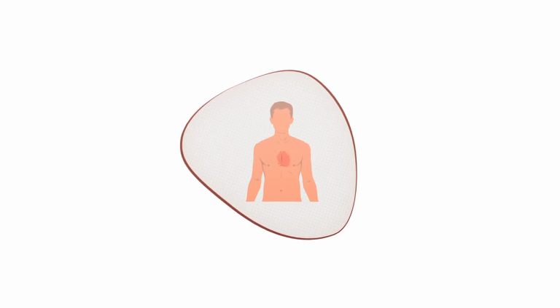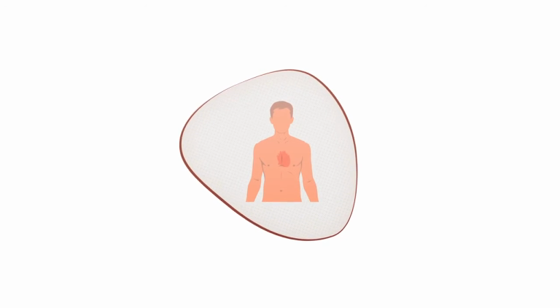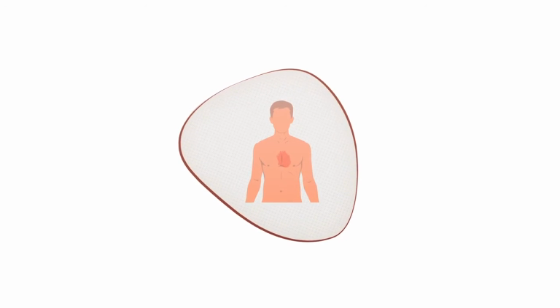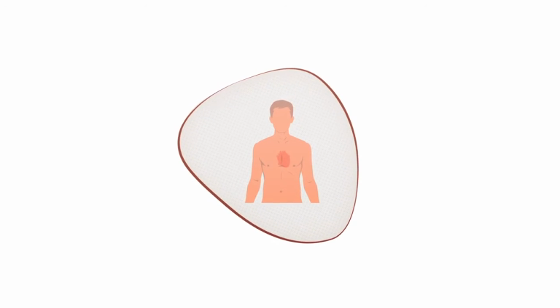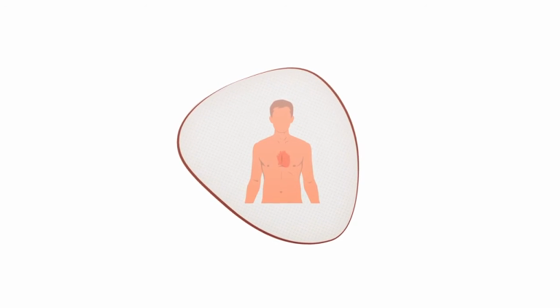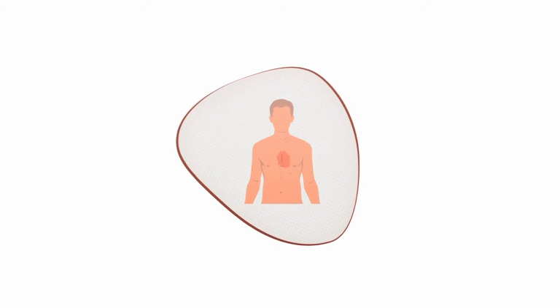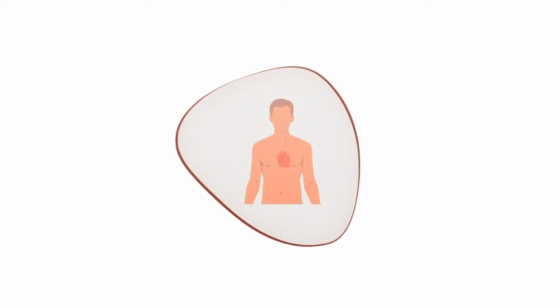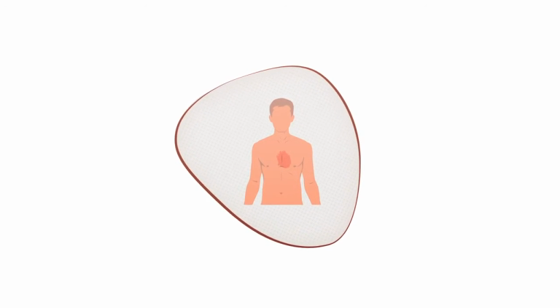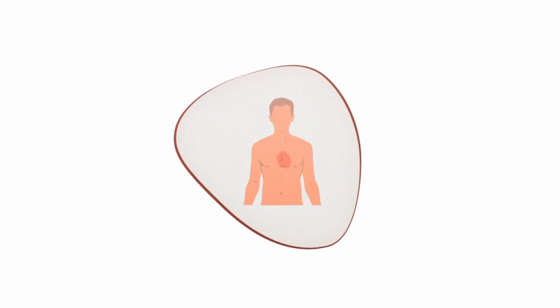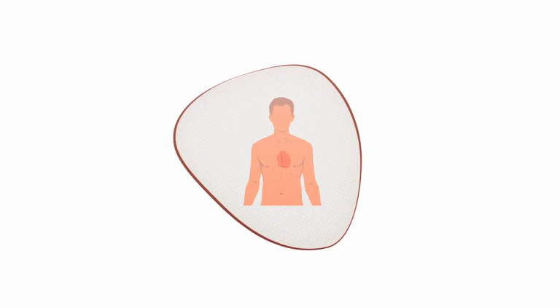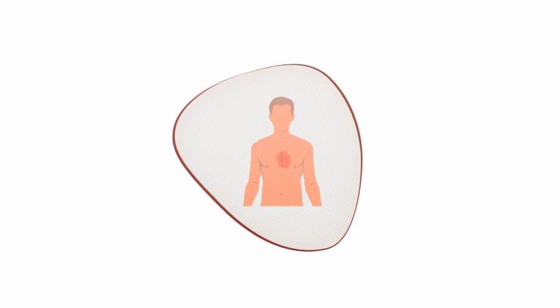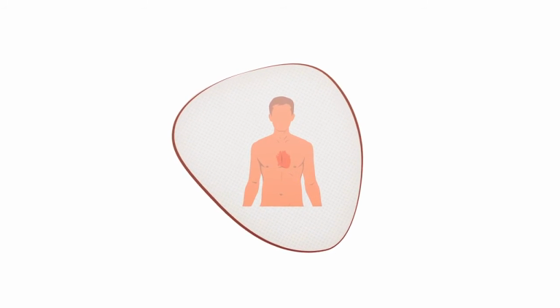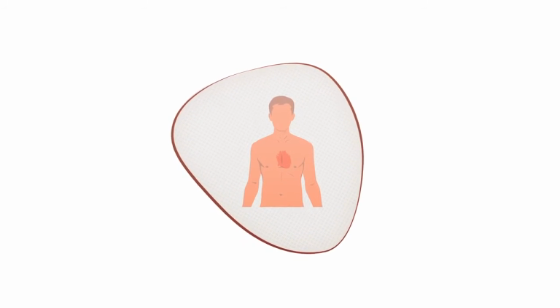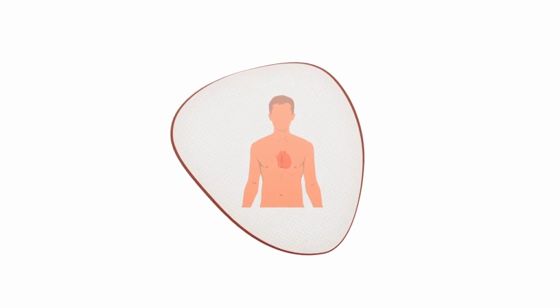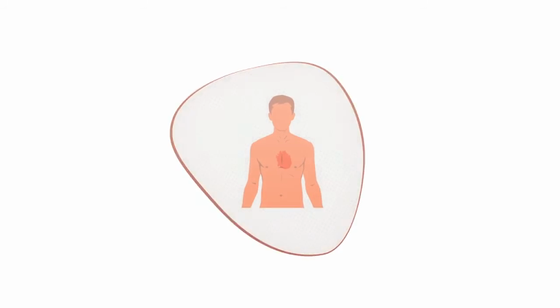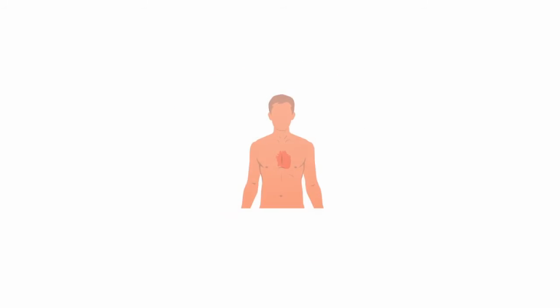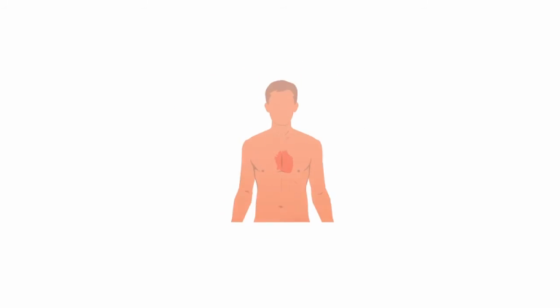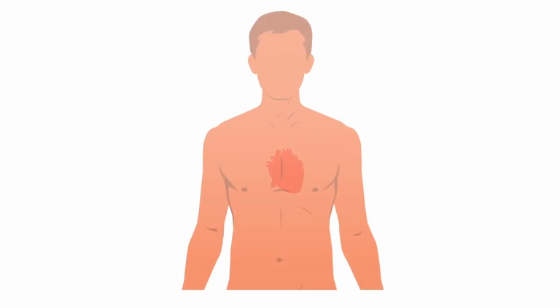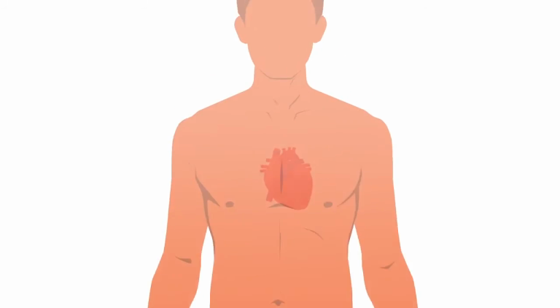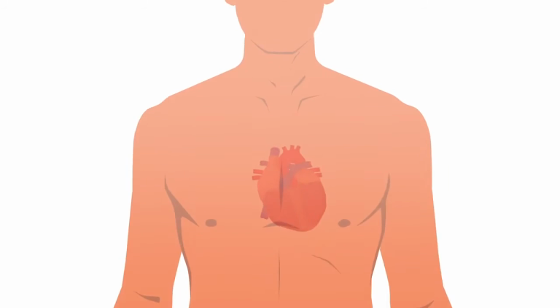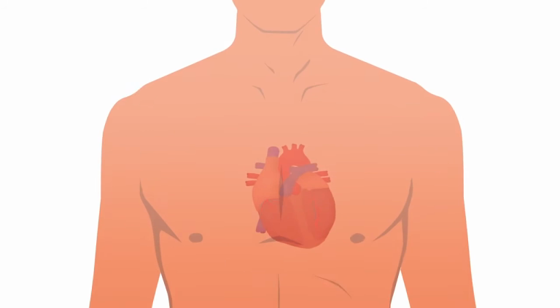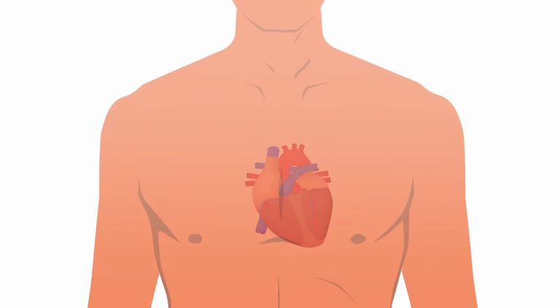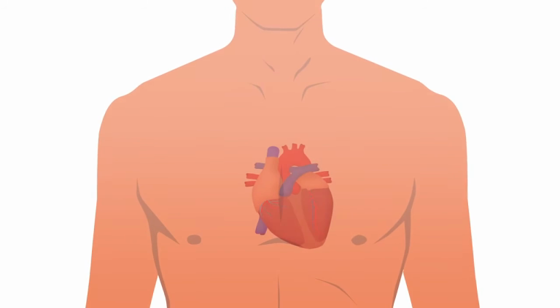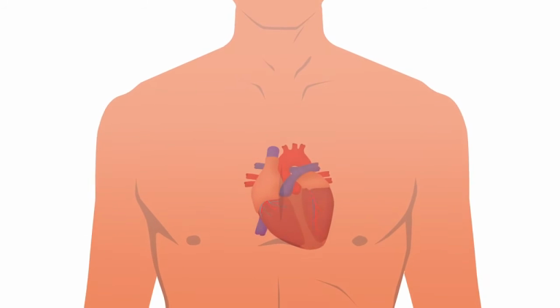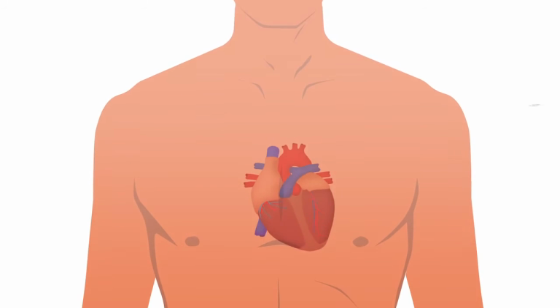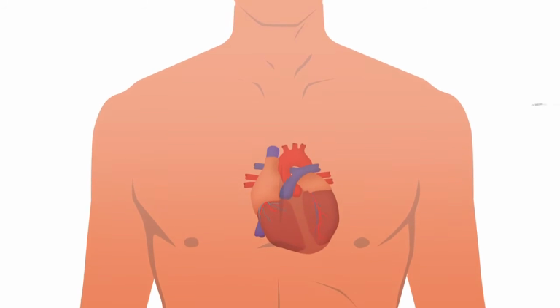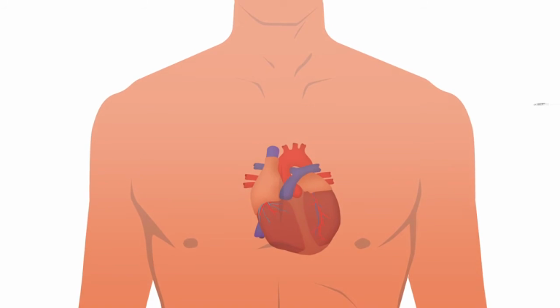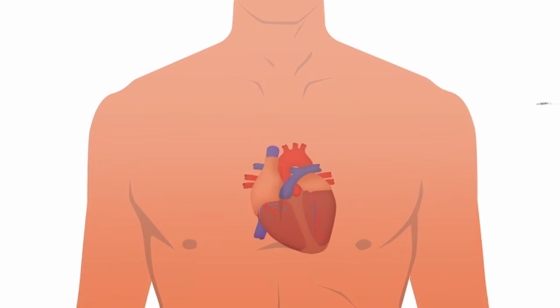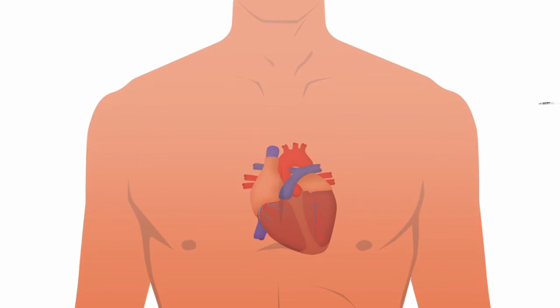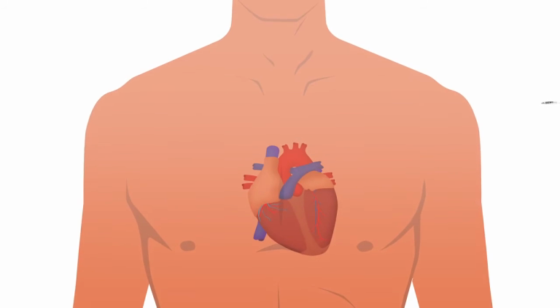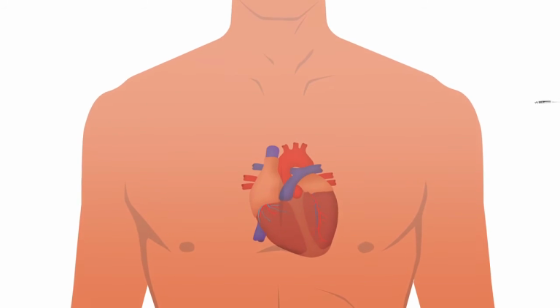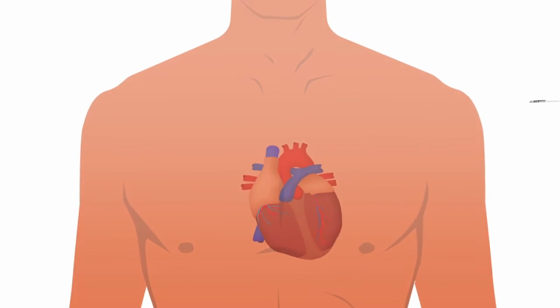The procedure normally takes an hour. It can be longer depending on how many leads the device has.